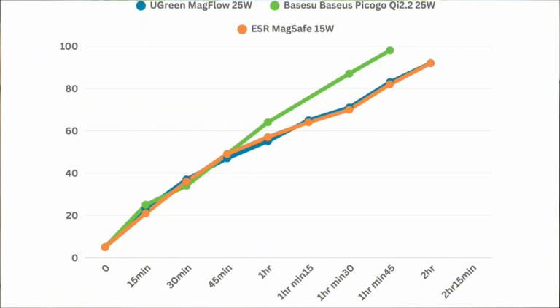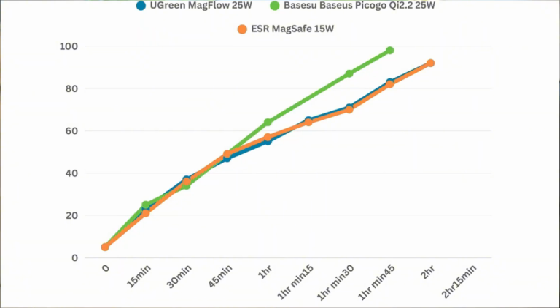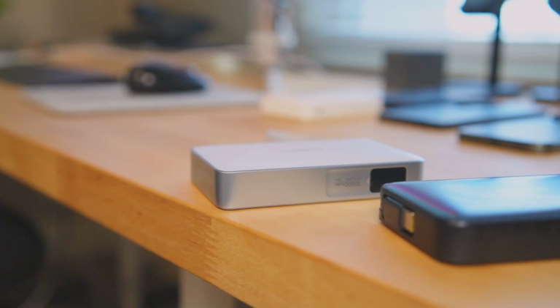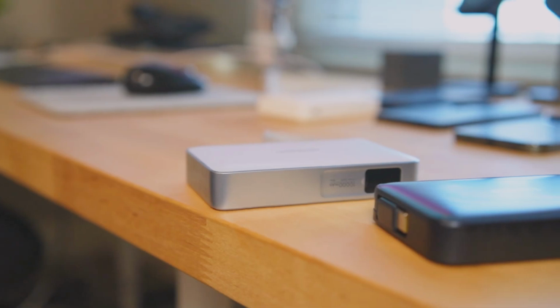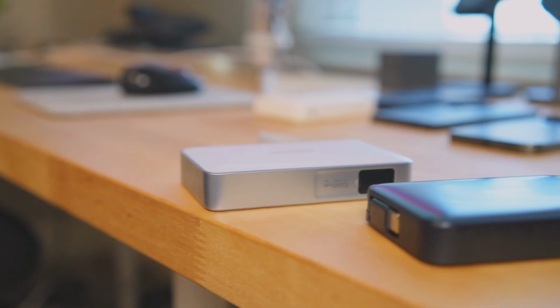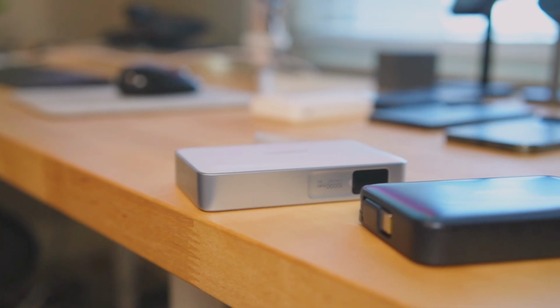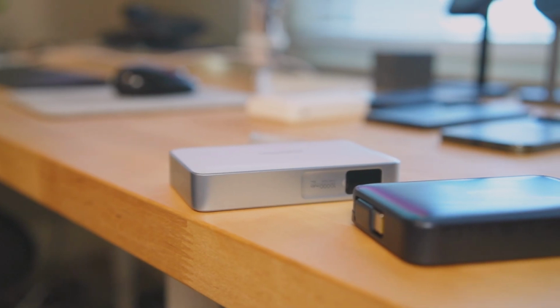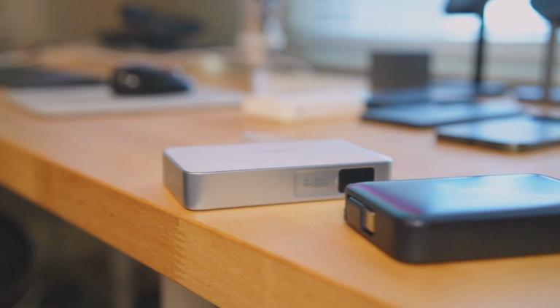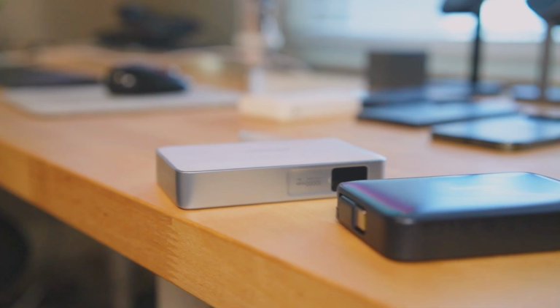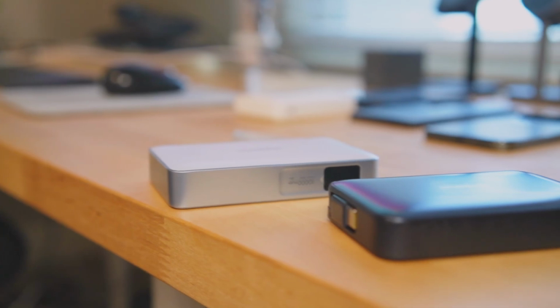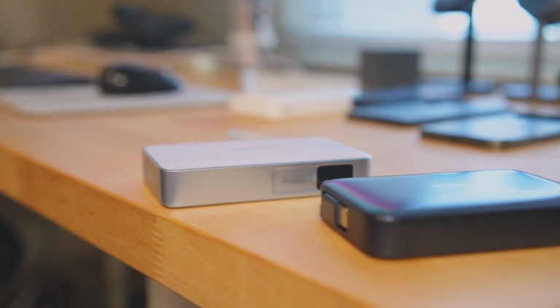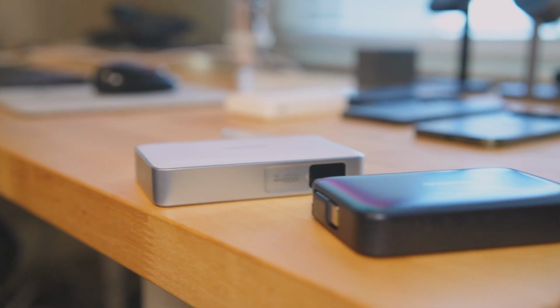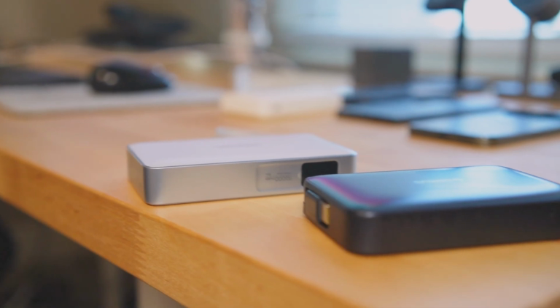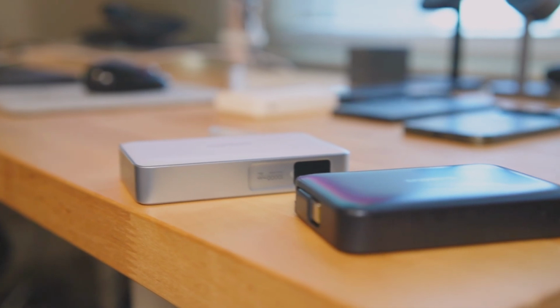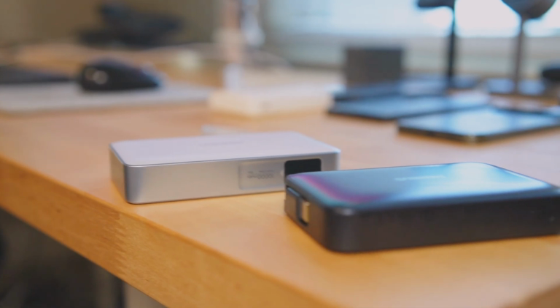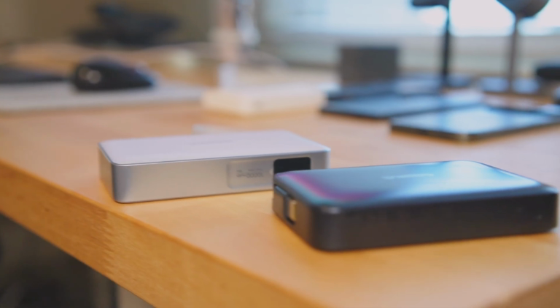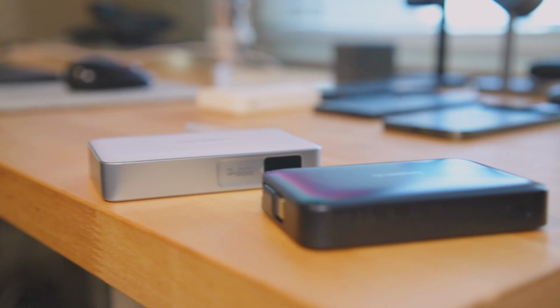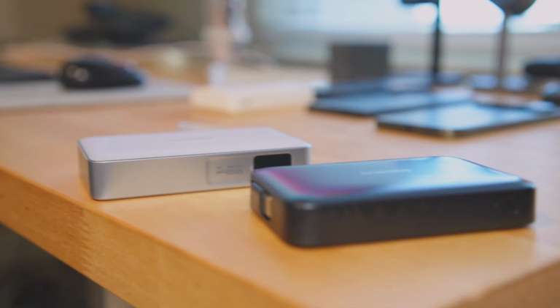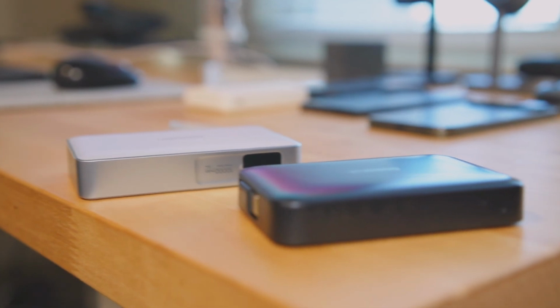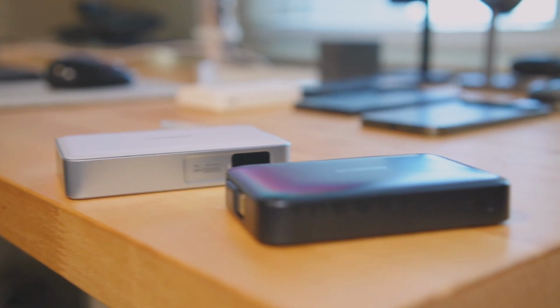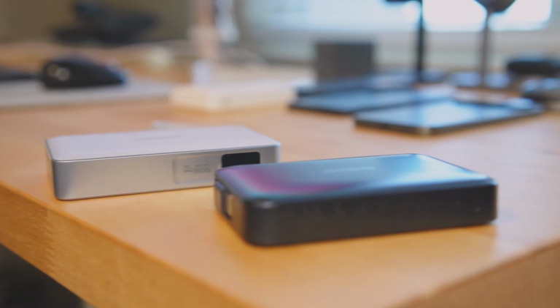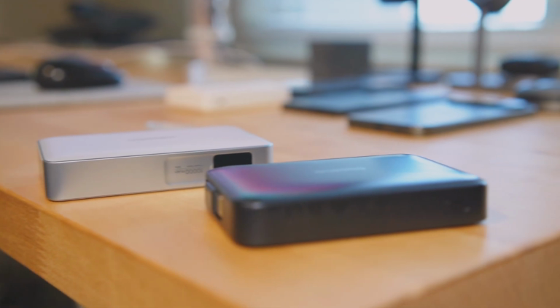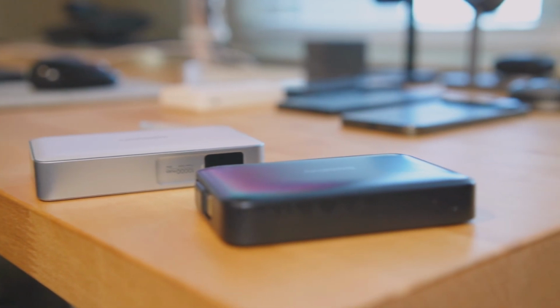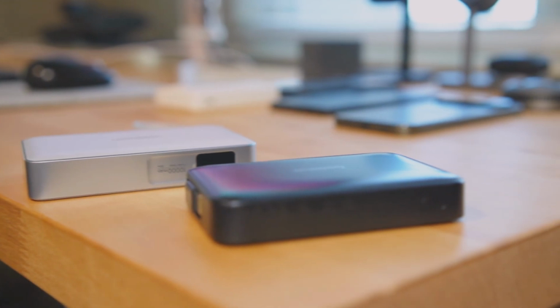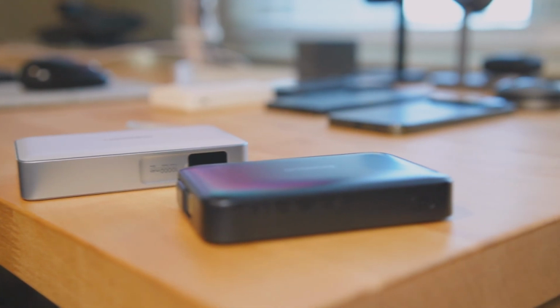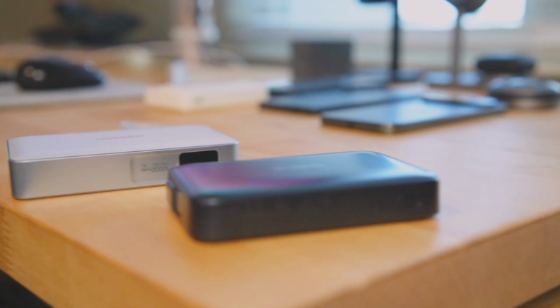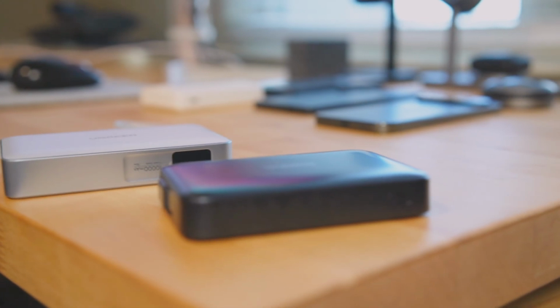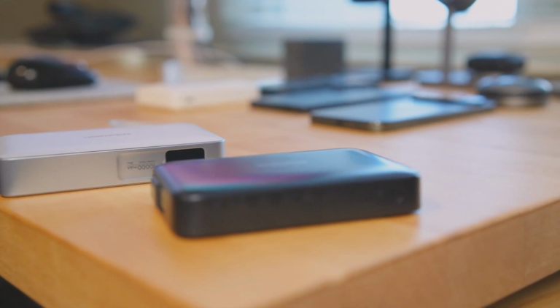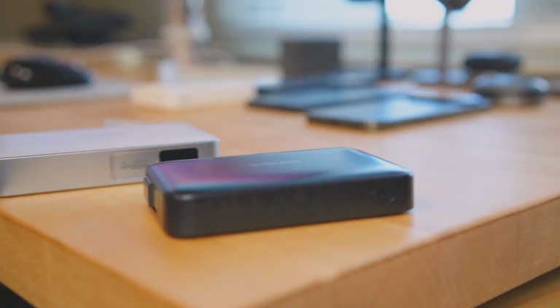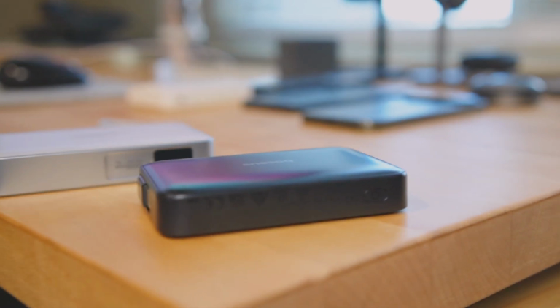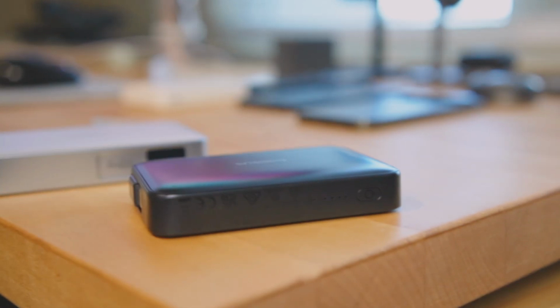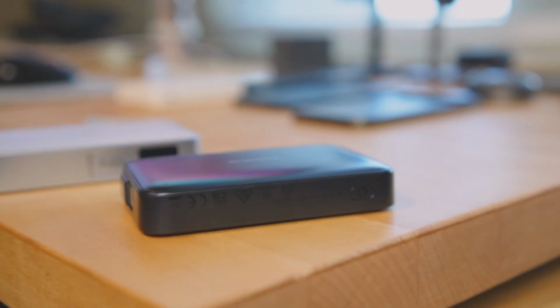So as you can see, the Baseus is definitely charging faster than the Ugreen even though it's a little bit smaller.